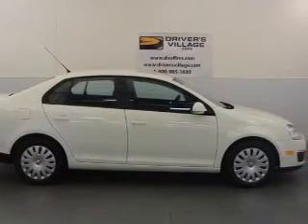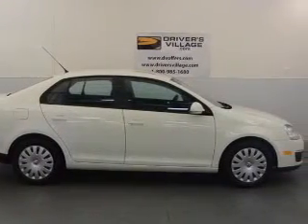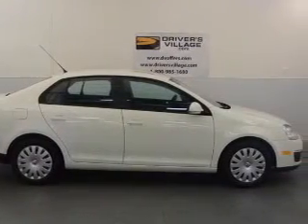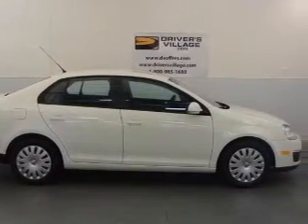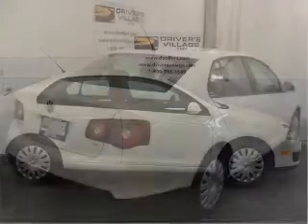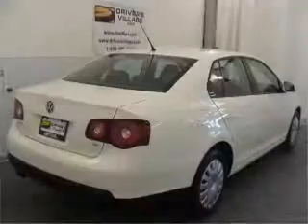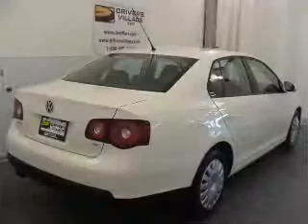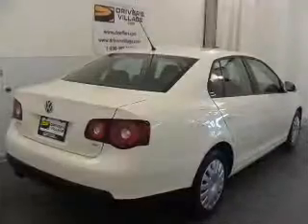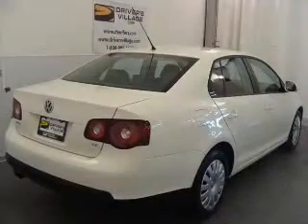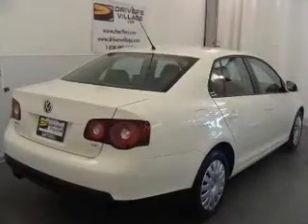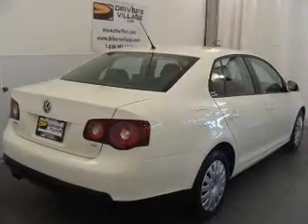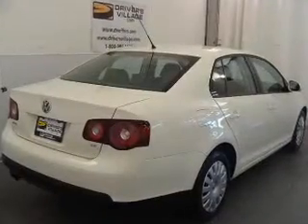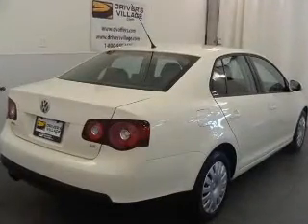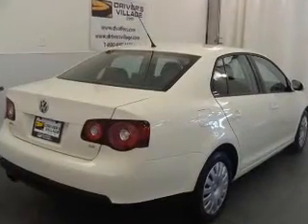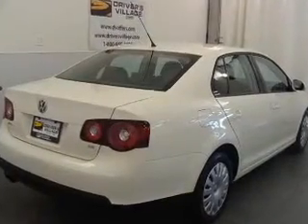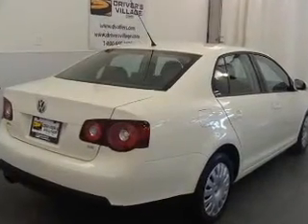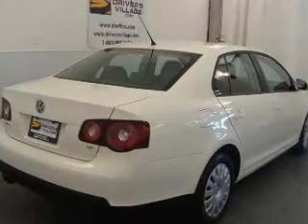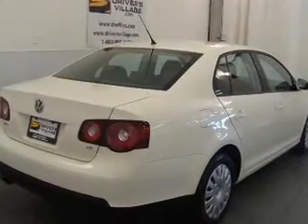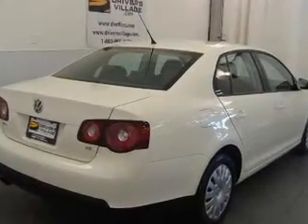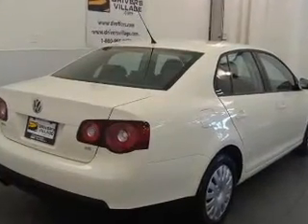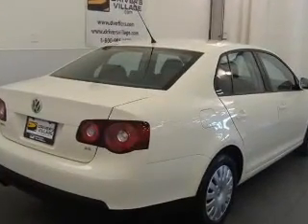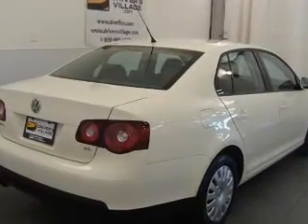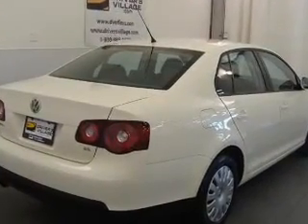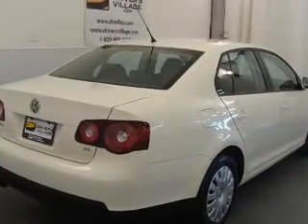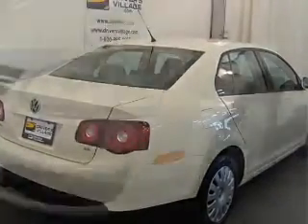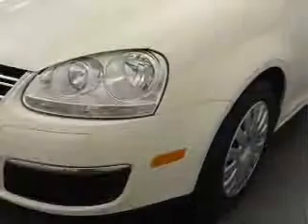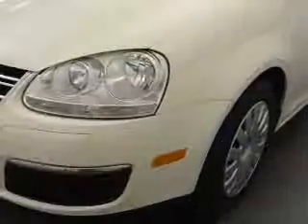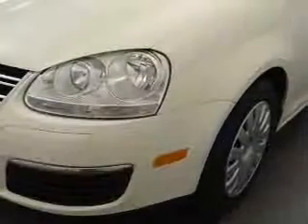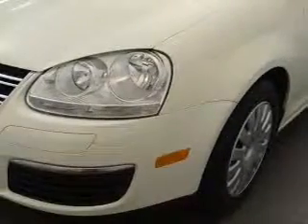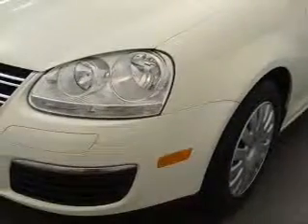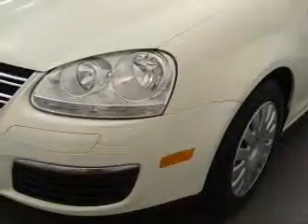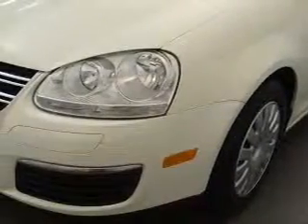We would love to put you in the driver's seat of this Jetta. Just click the contact dealer button to reach us.